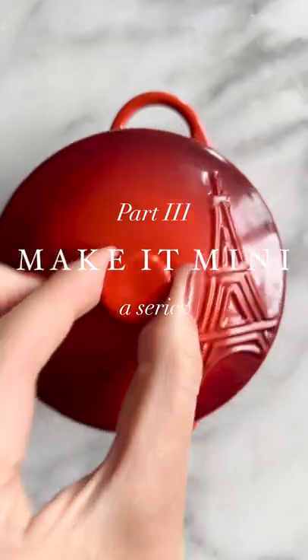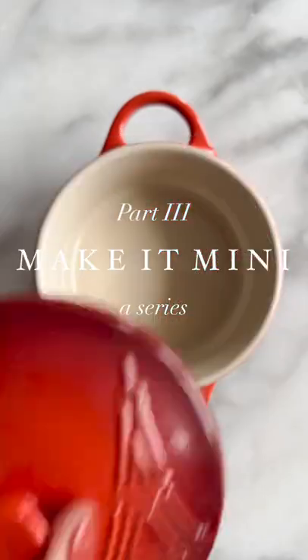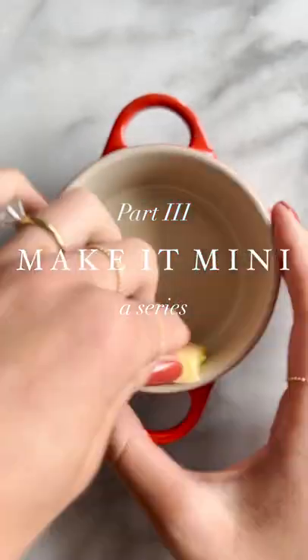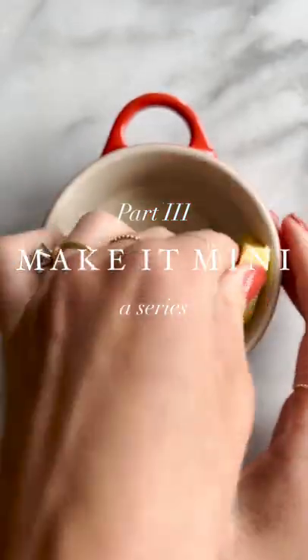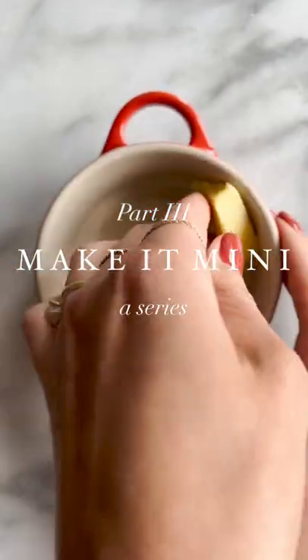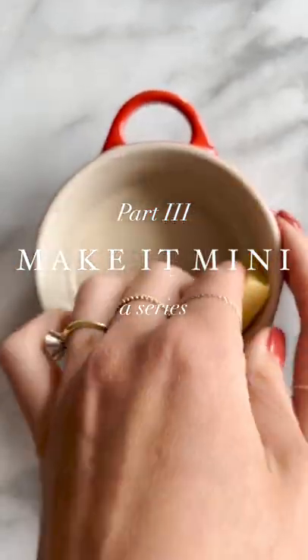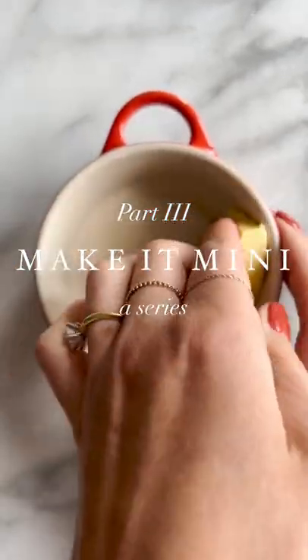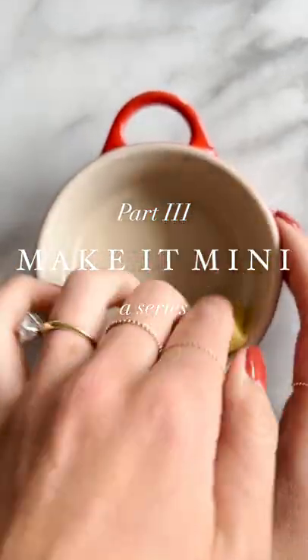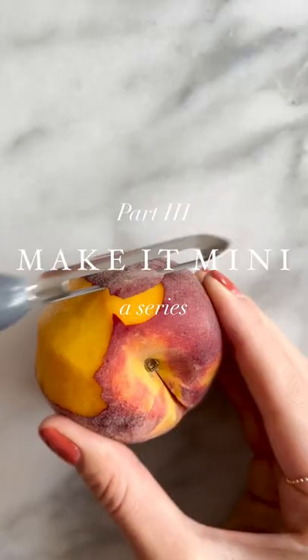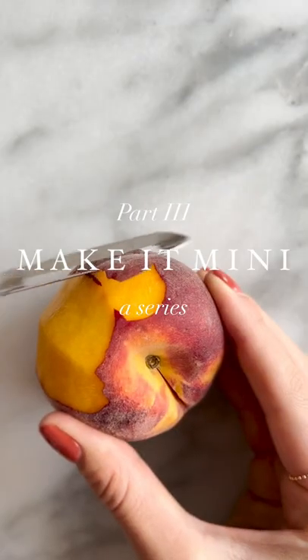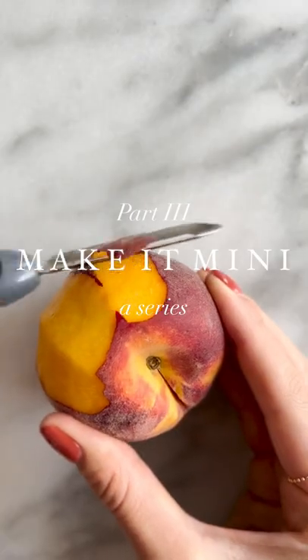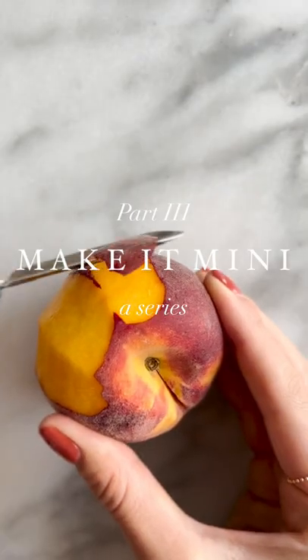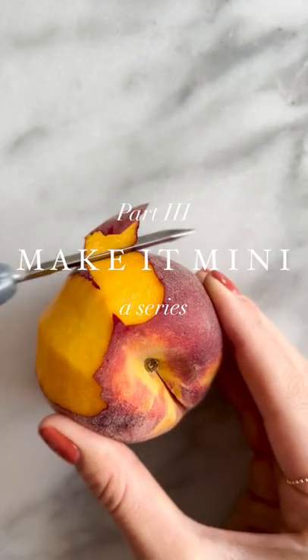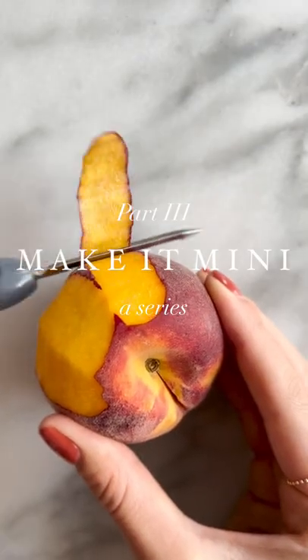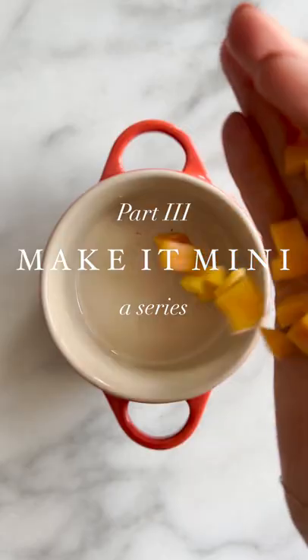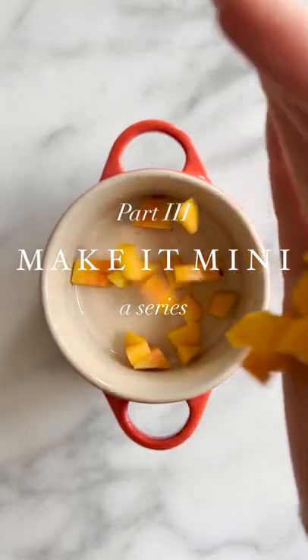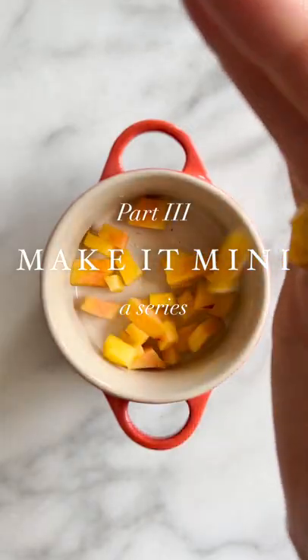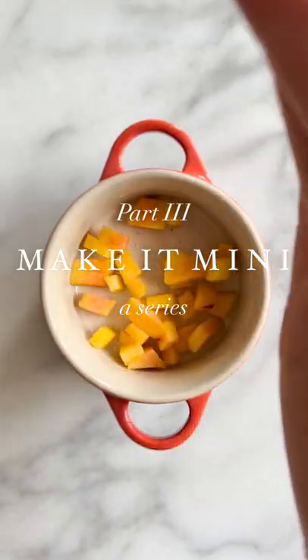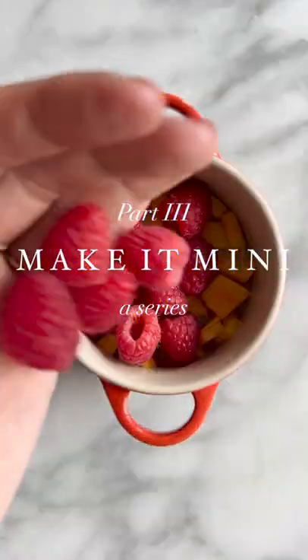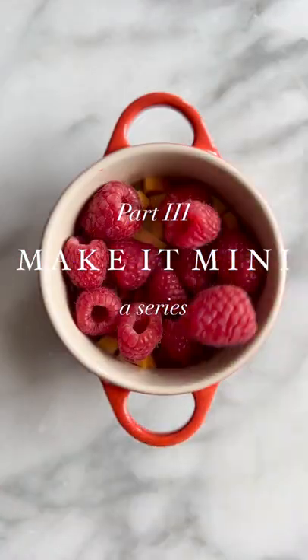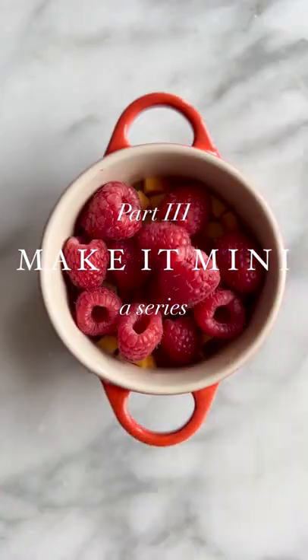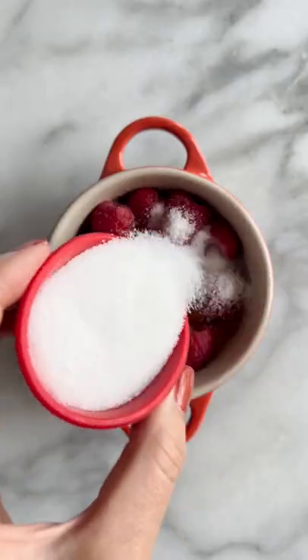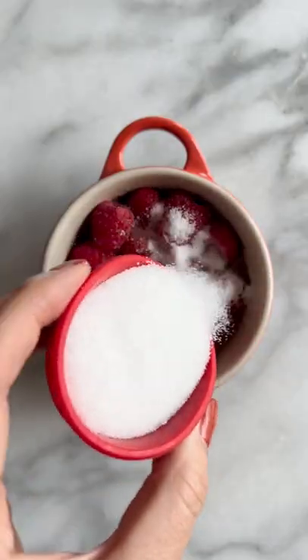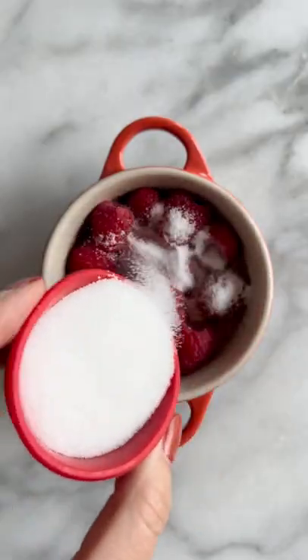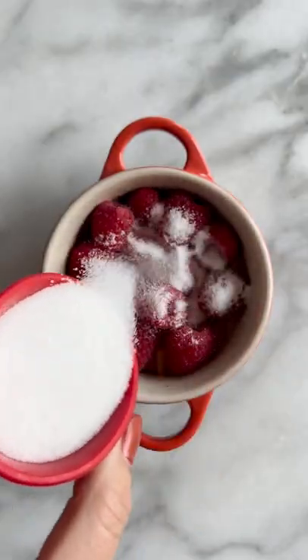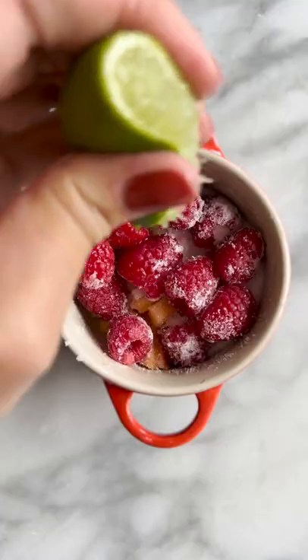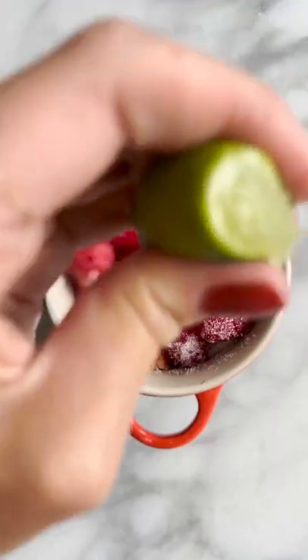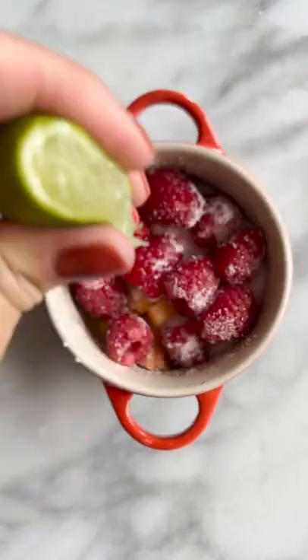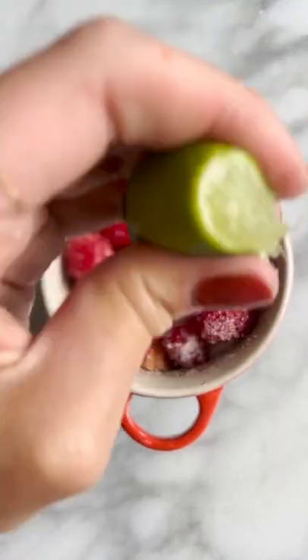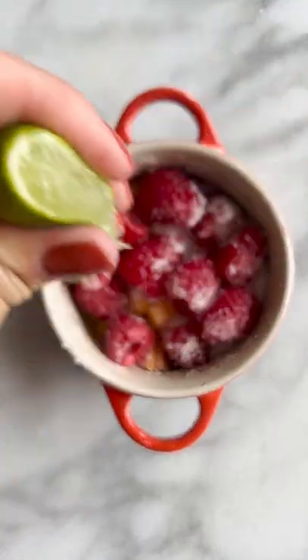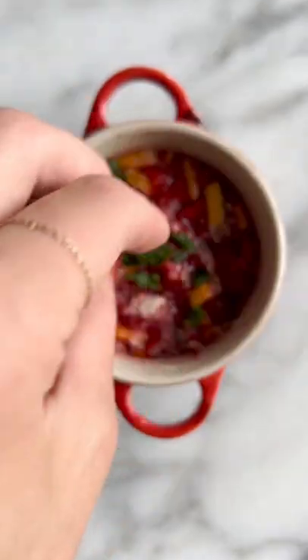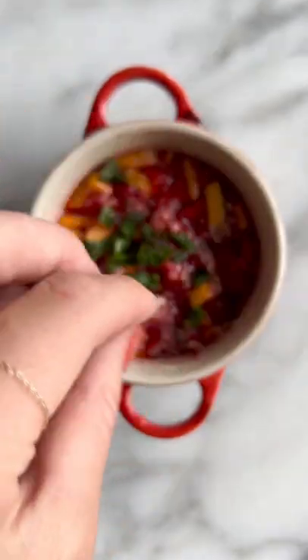Welcome to part three of Make It Mini, a series that reimagines trending recipes using Le Creuset's Mini Cook Cuts.